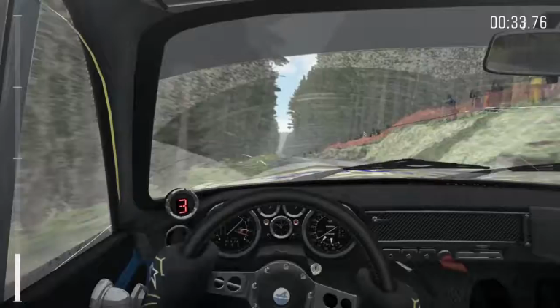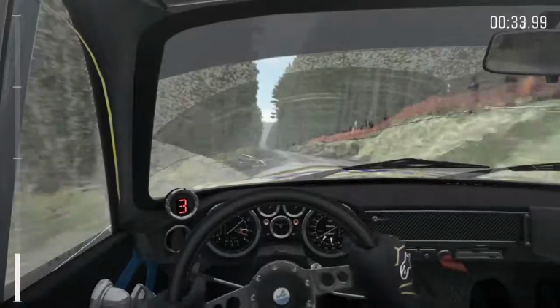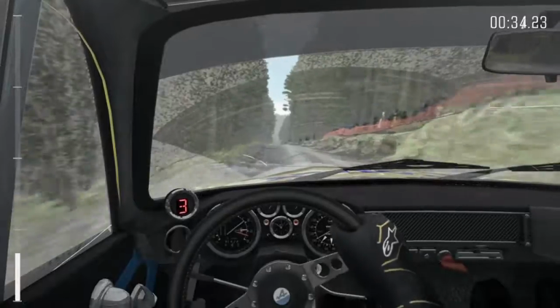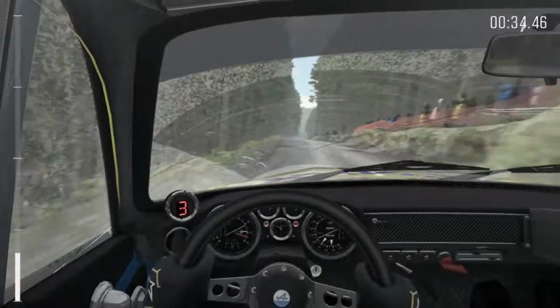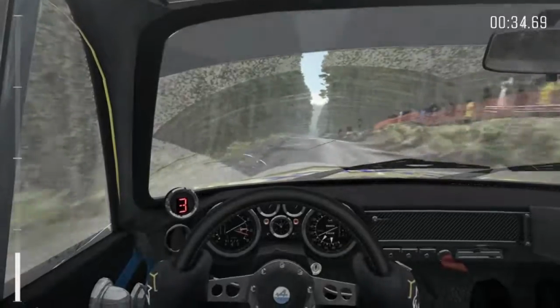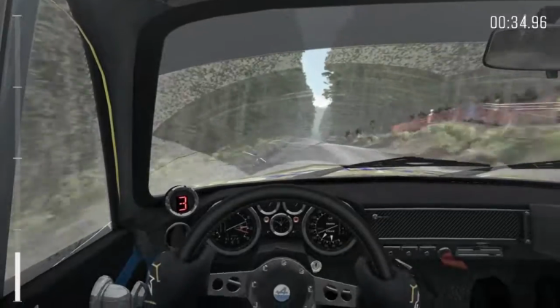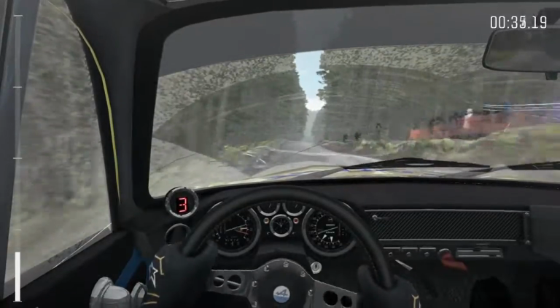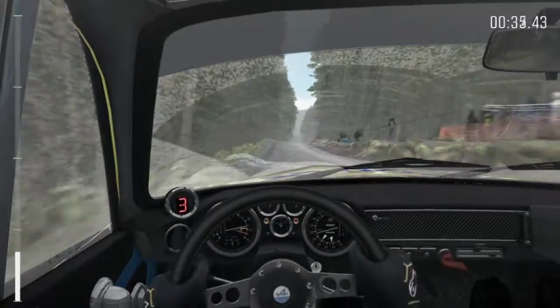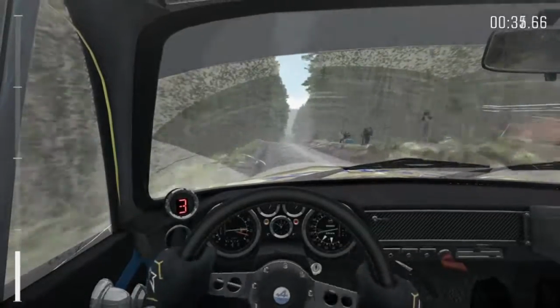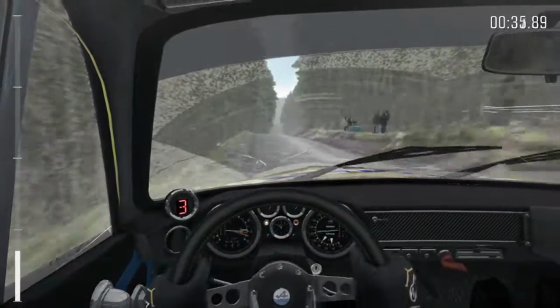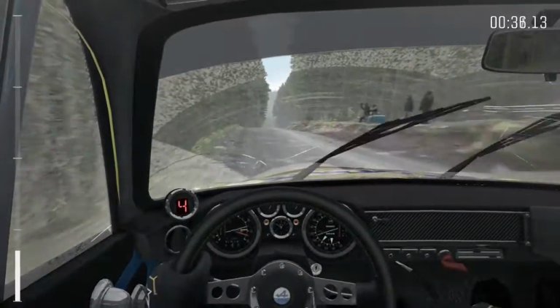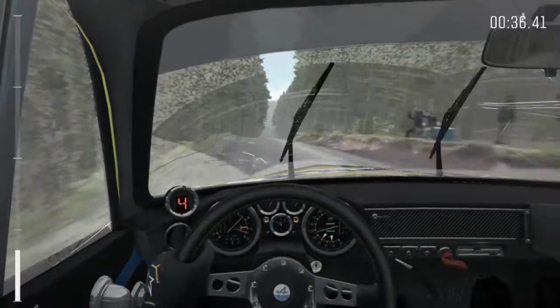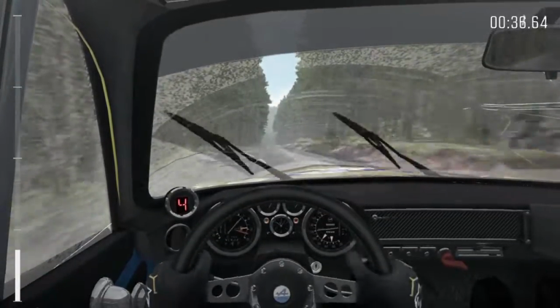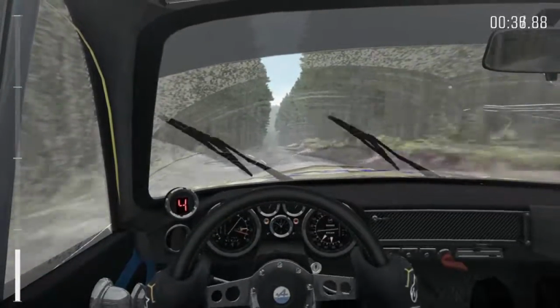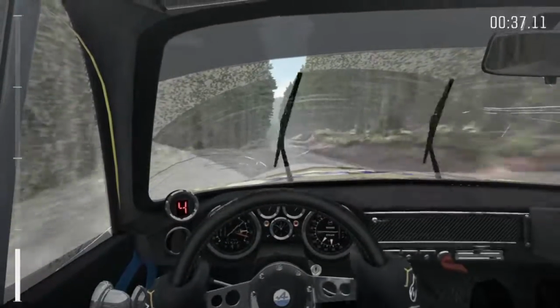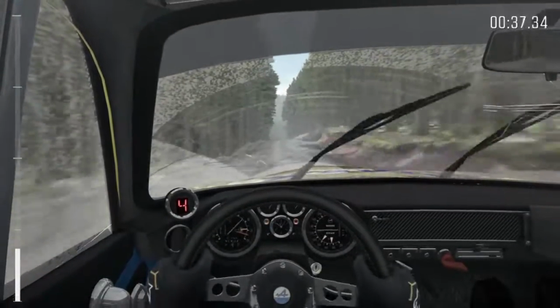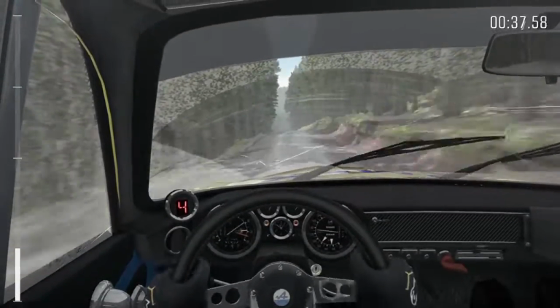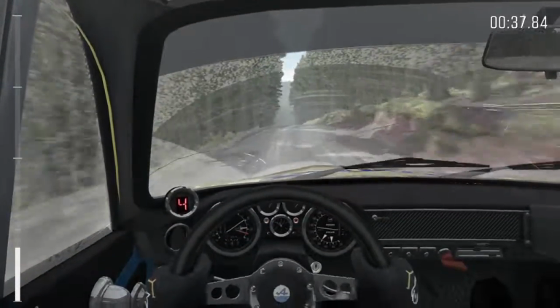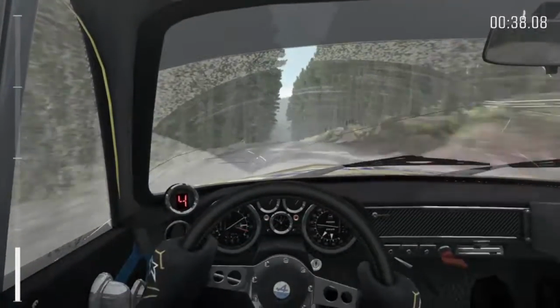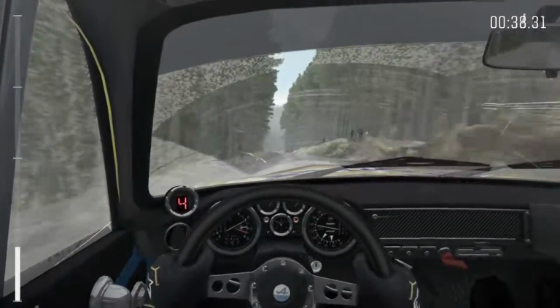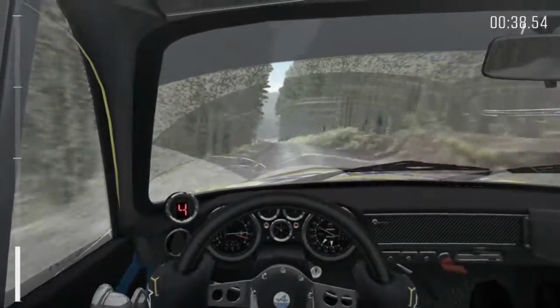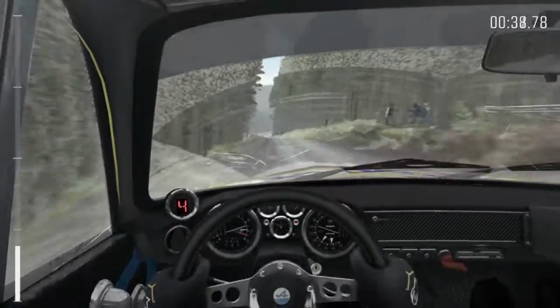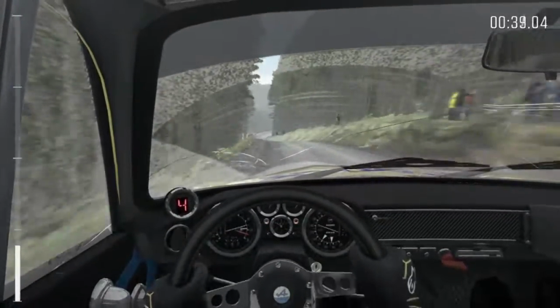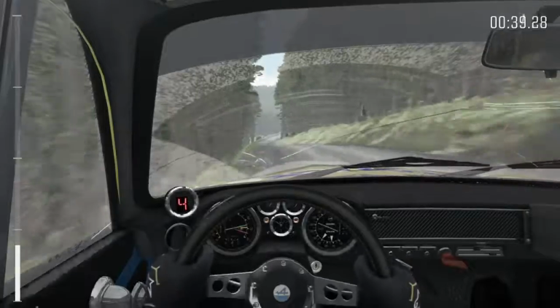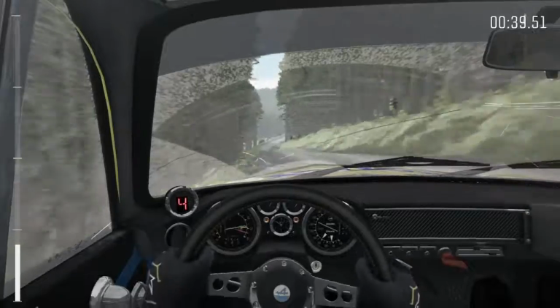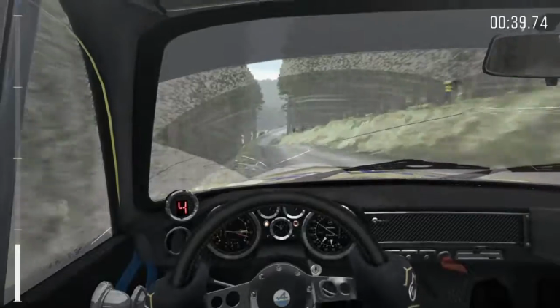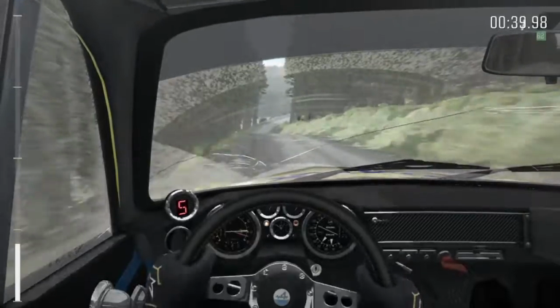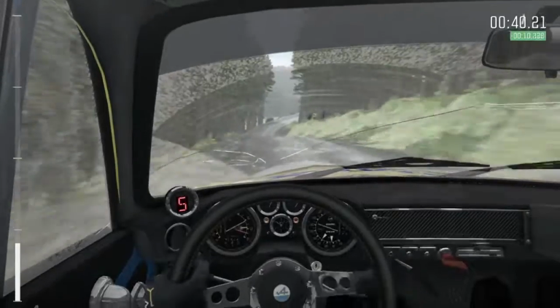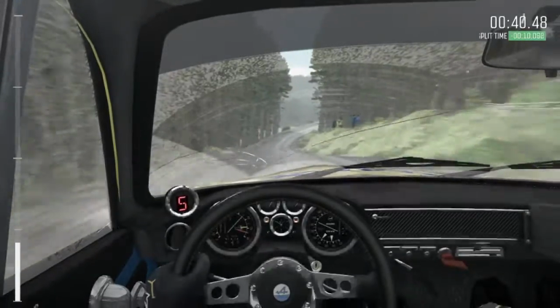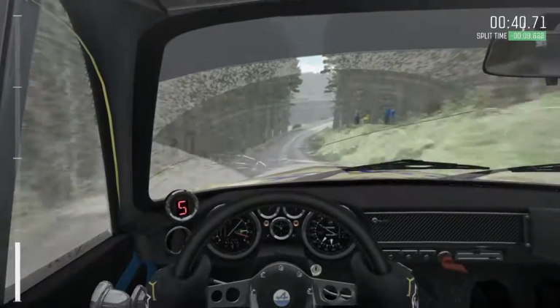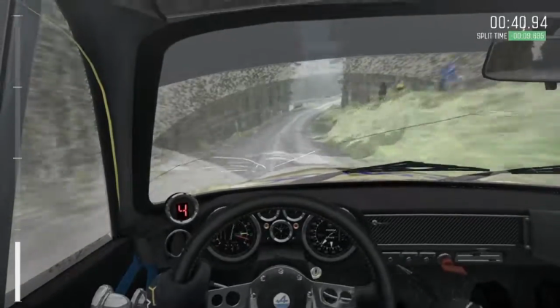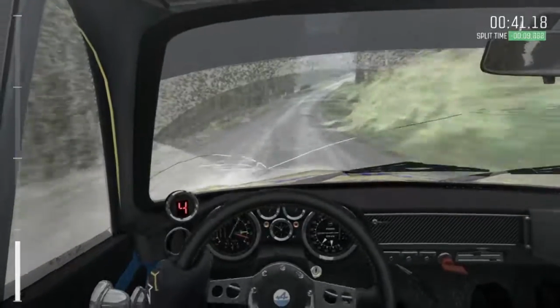Keep right over crest, 80. Keep left over crest, 80 over crest, right 6, and crest jump, maybe 150.